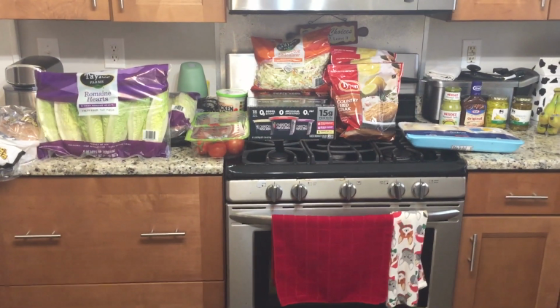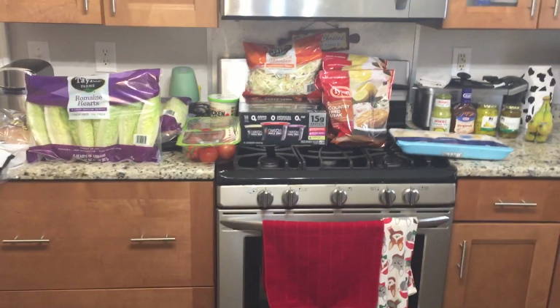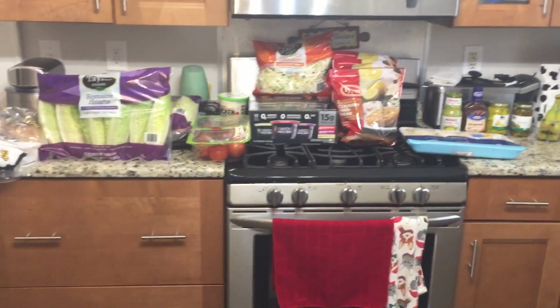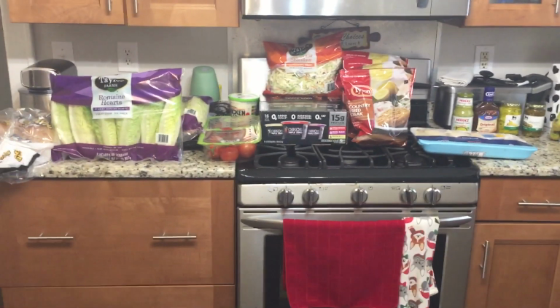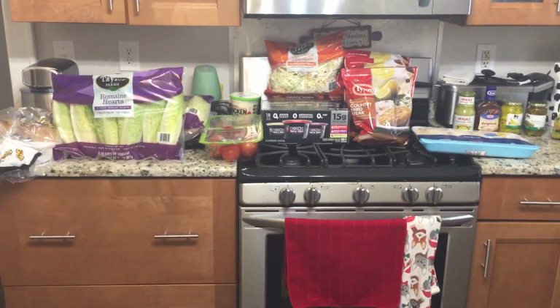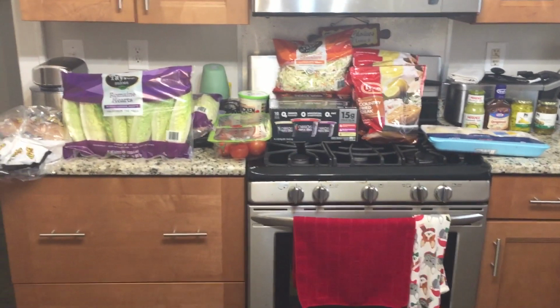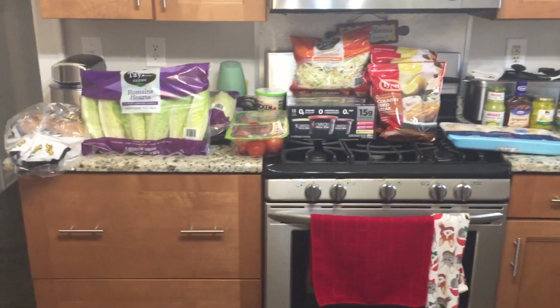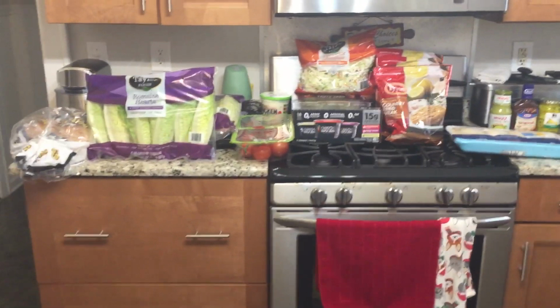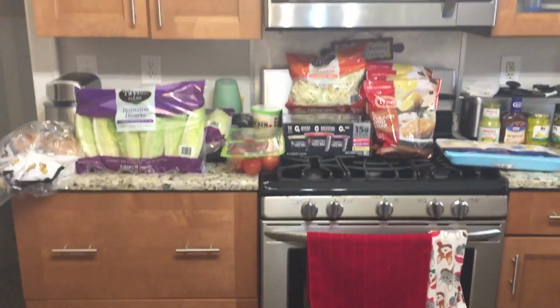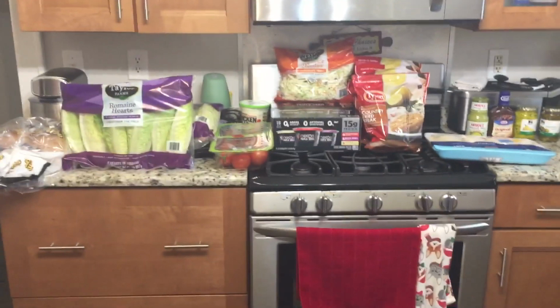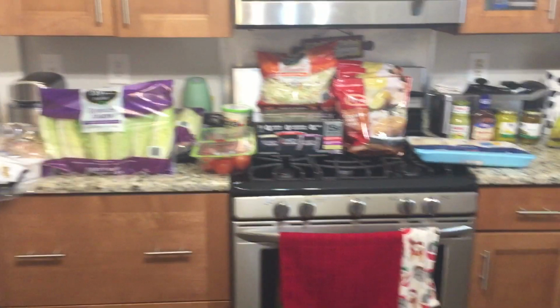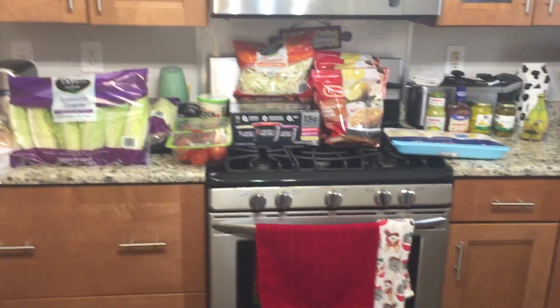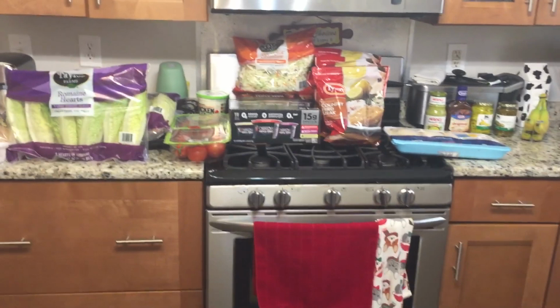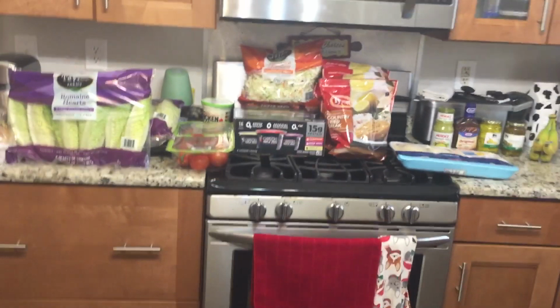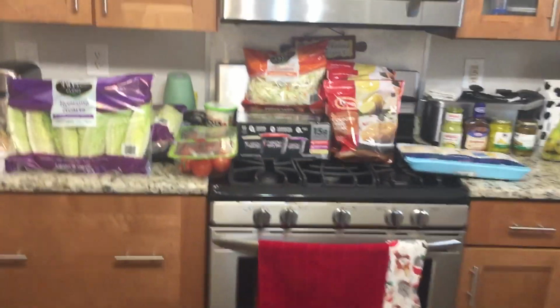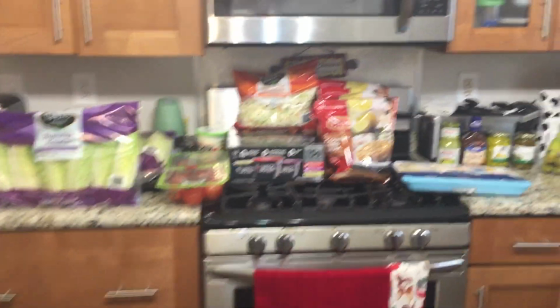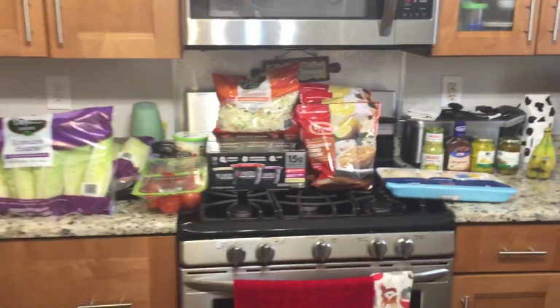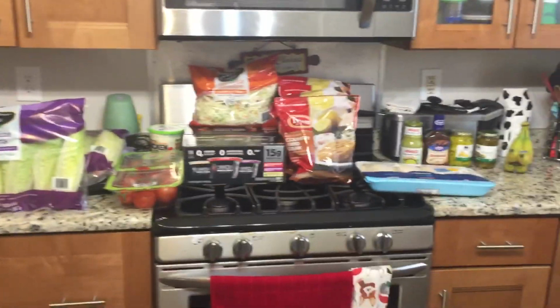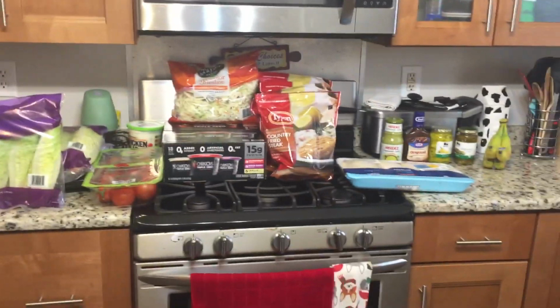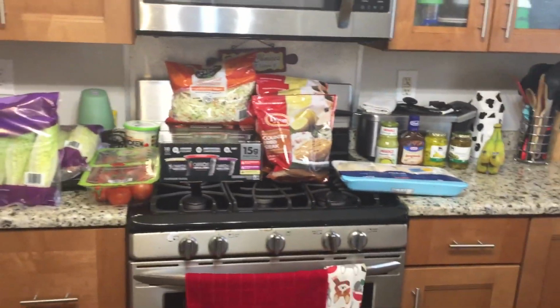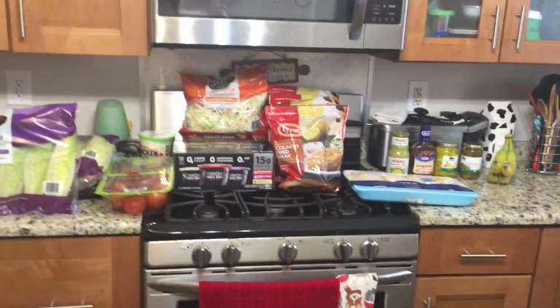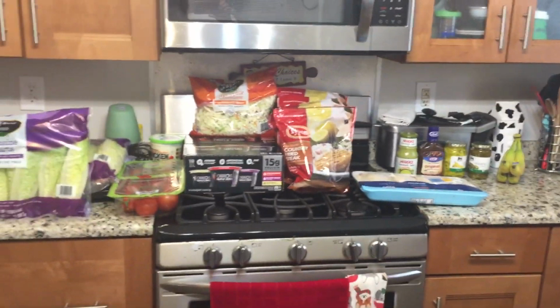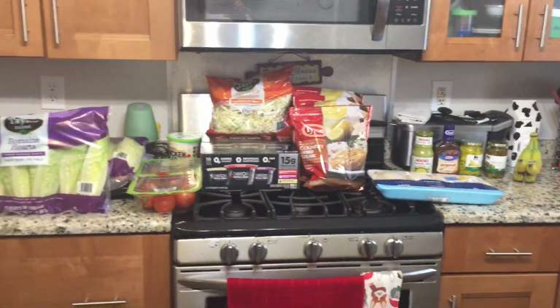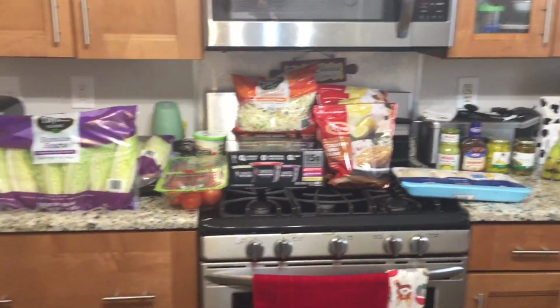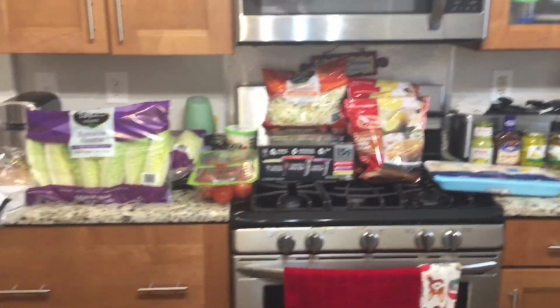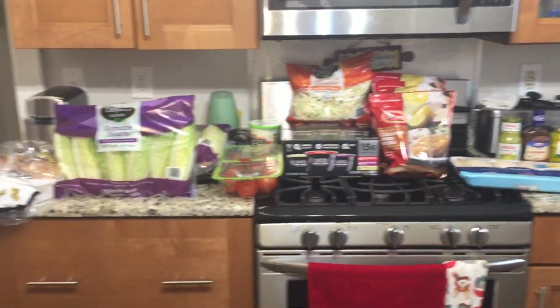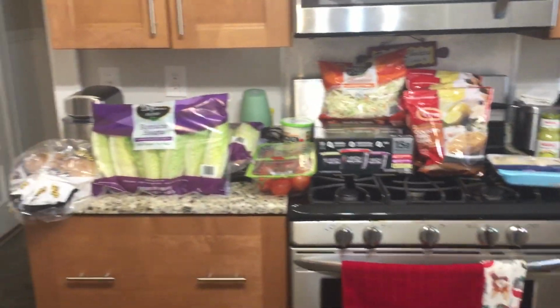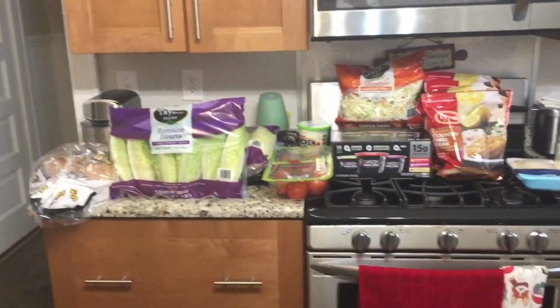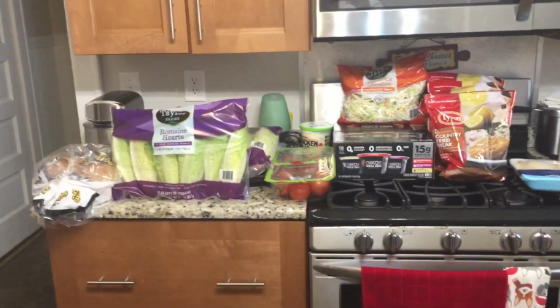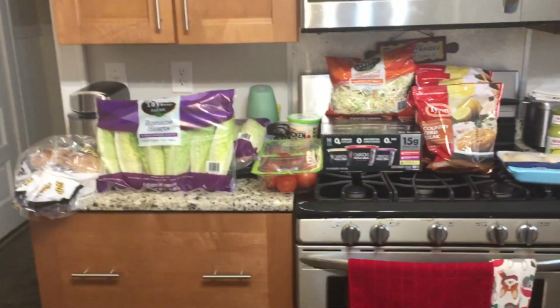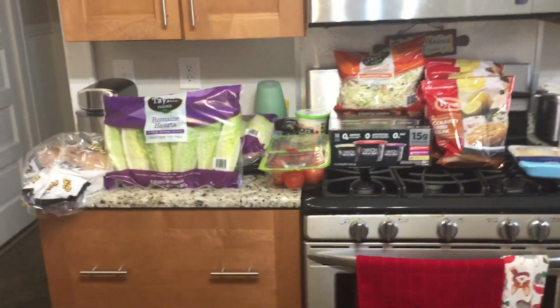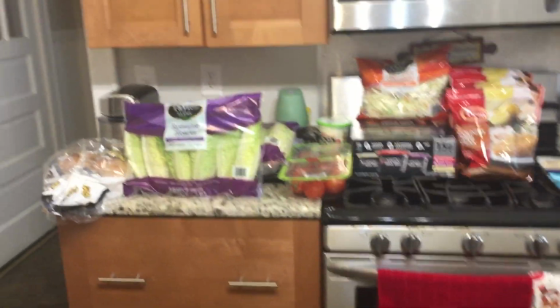Hey Successful Six, this is a haul — actually a Food Lion and a Sam's Club haul.